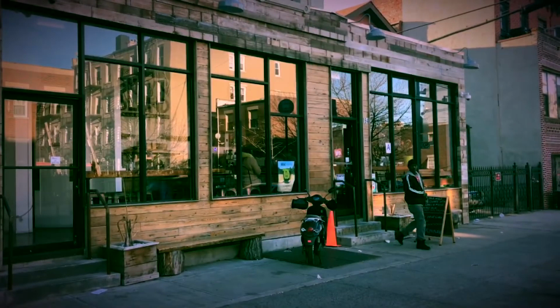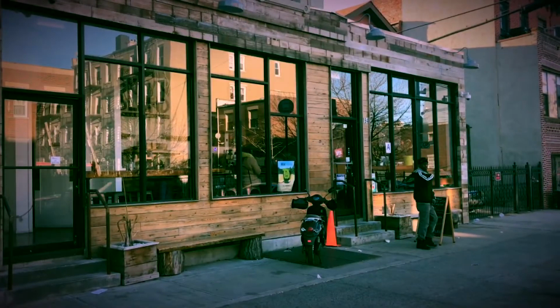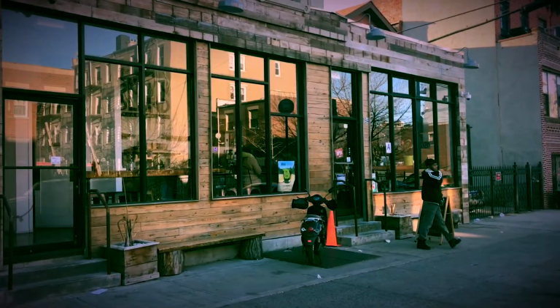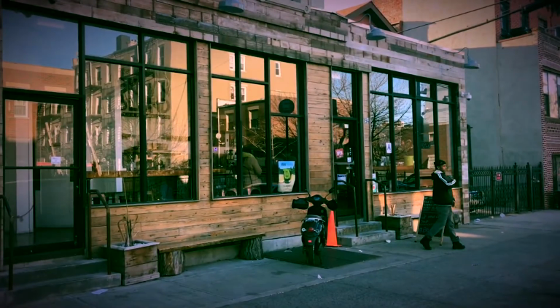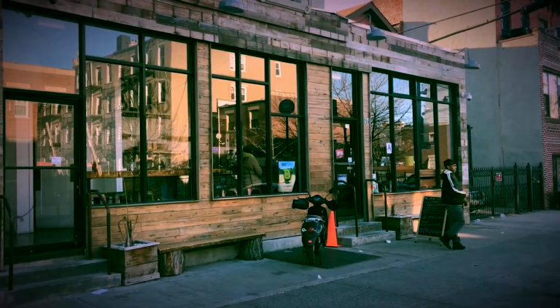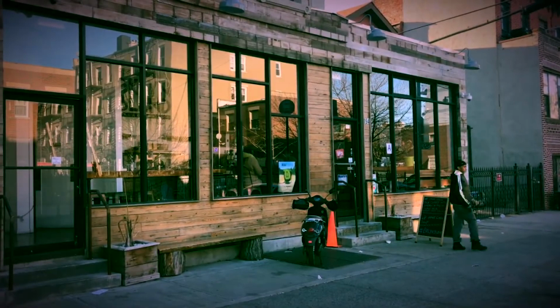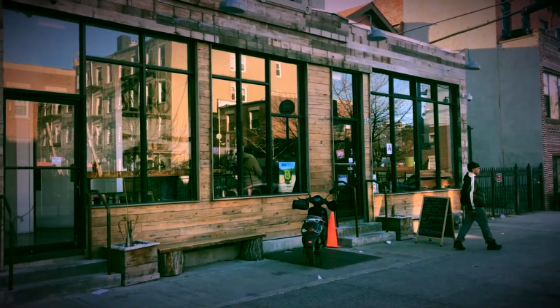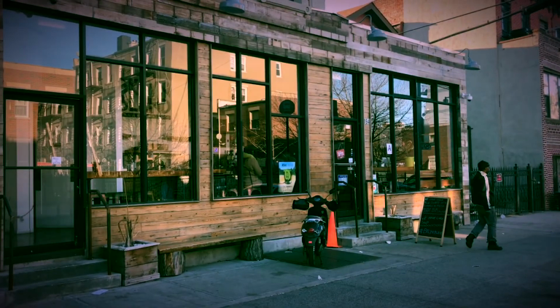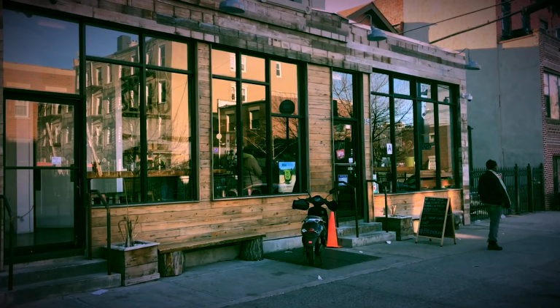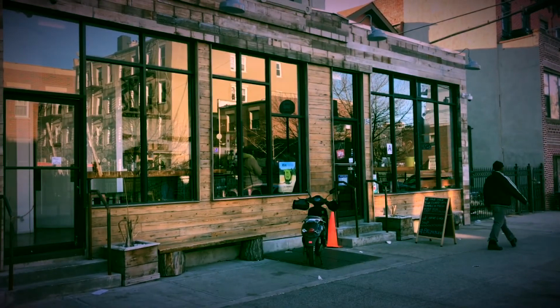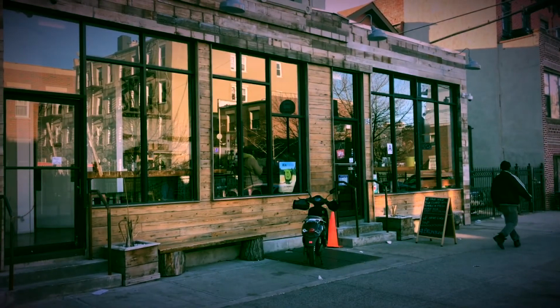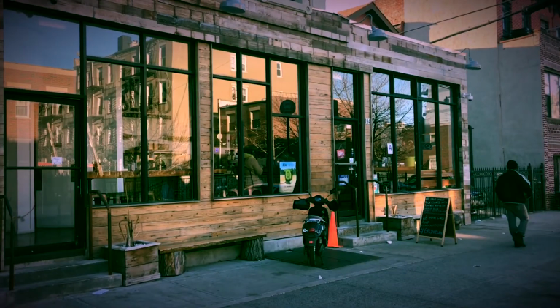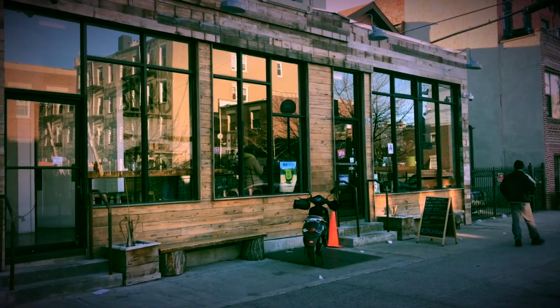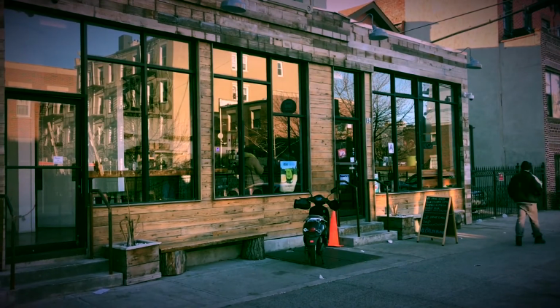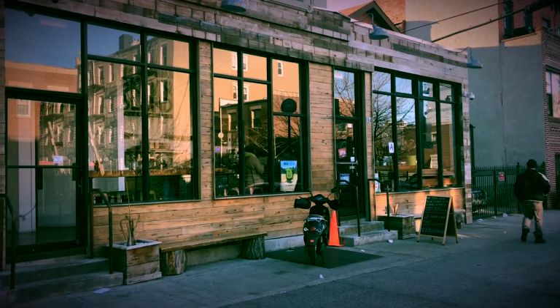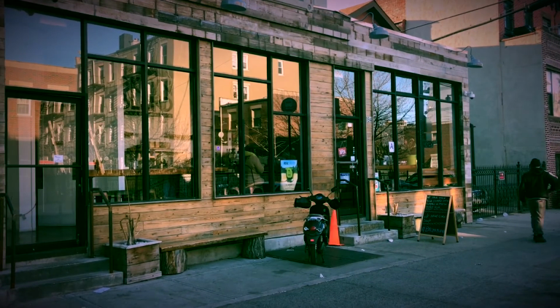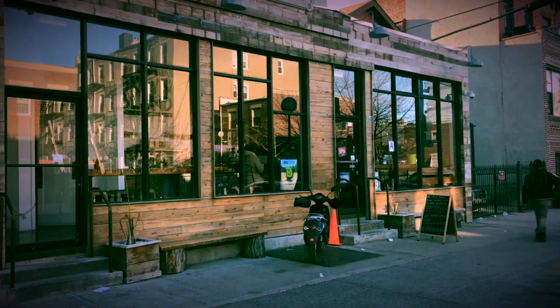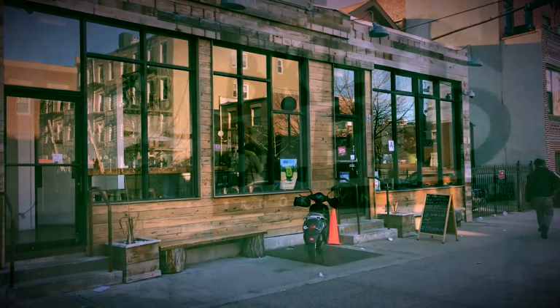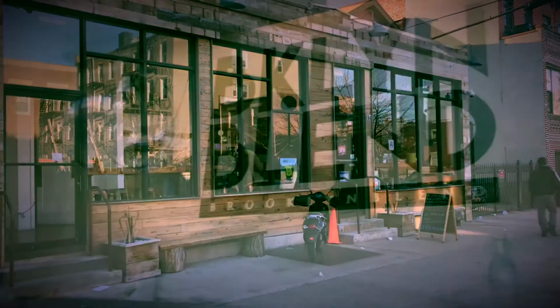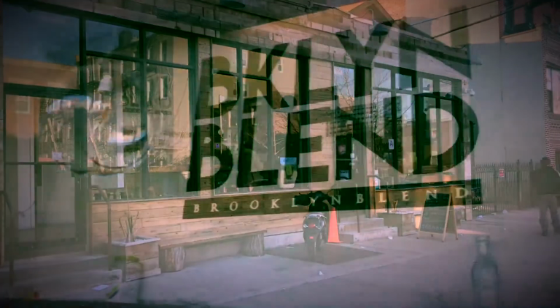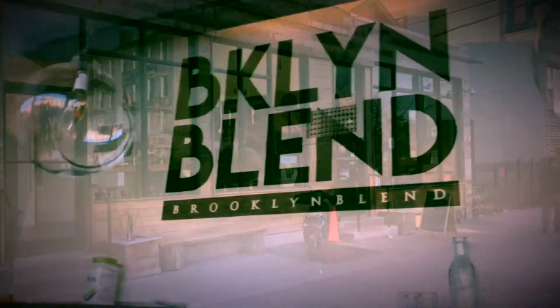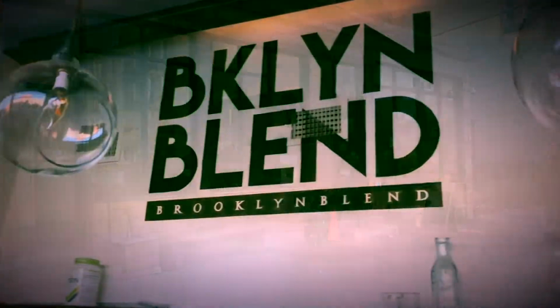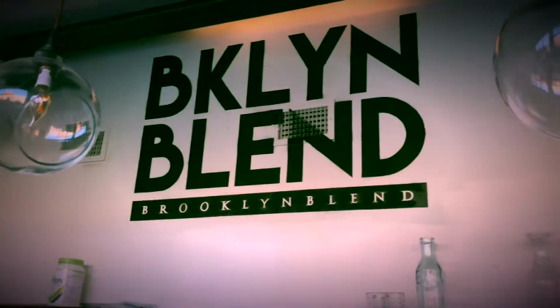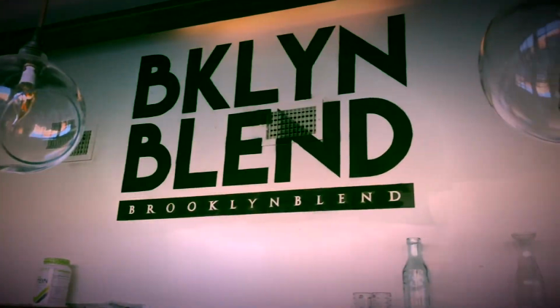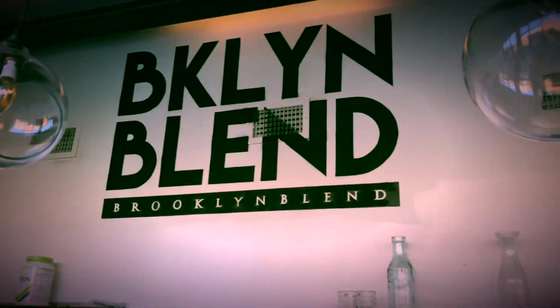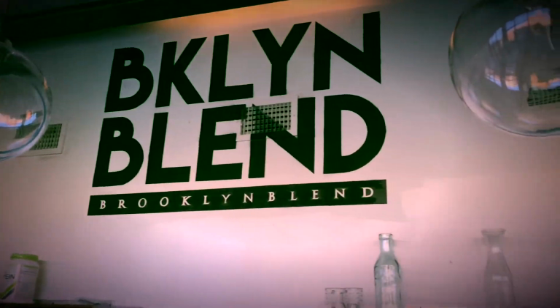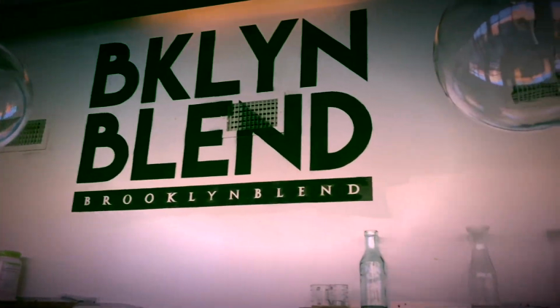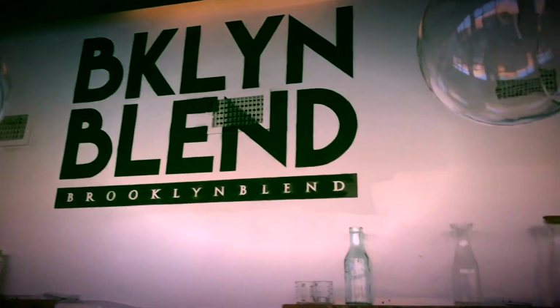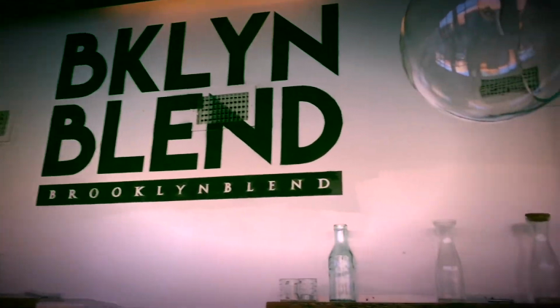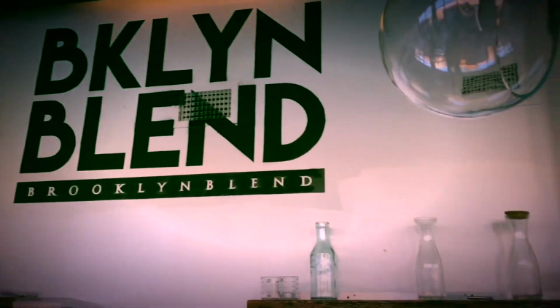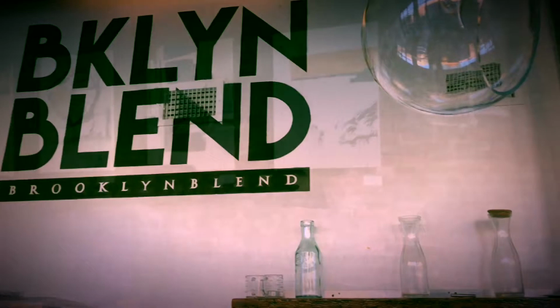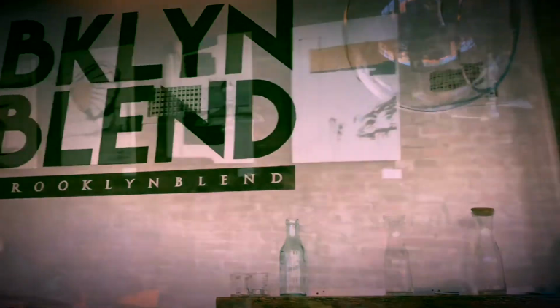Brooklyn Blend is located at 194 Tompkins, Brooklyn, New York.